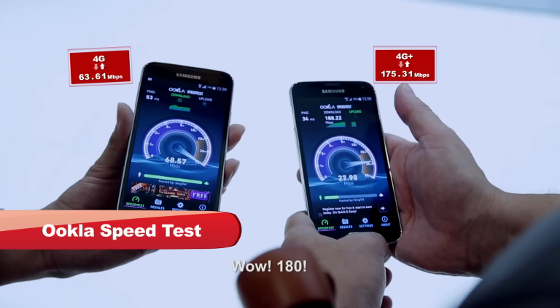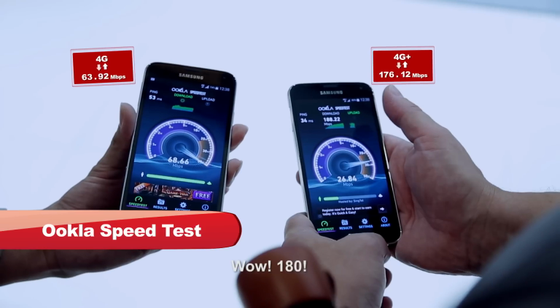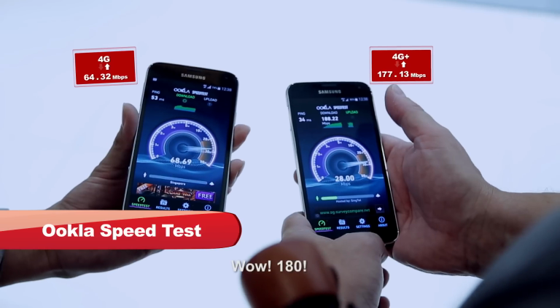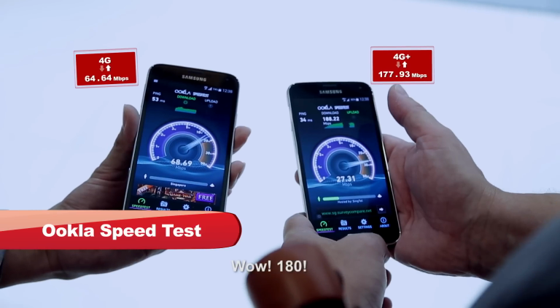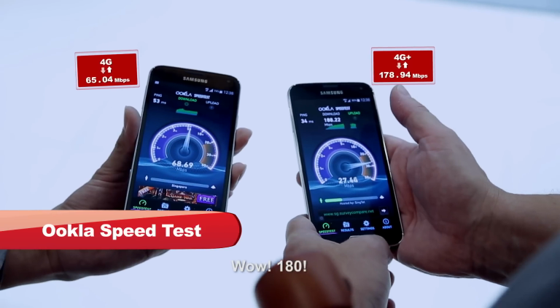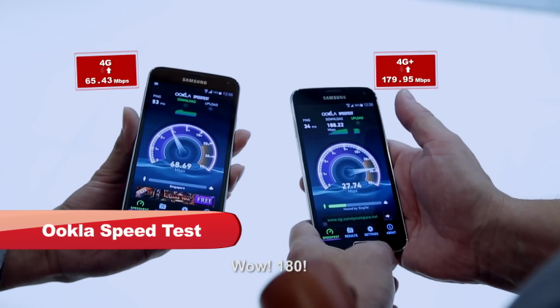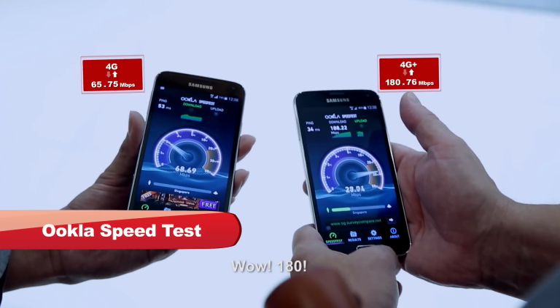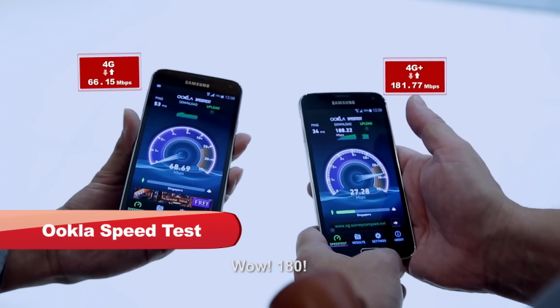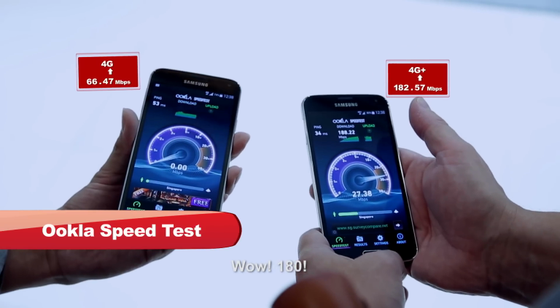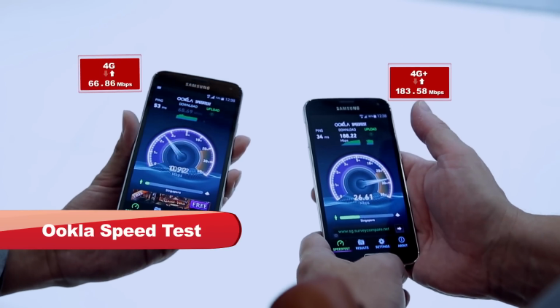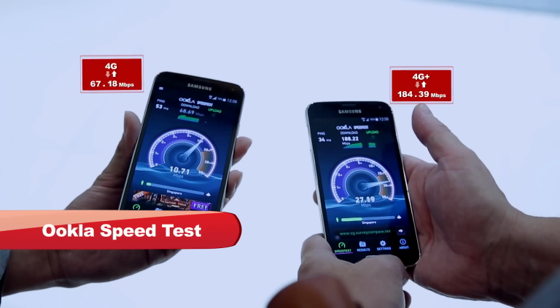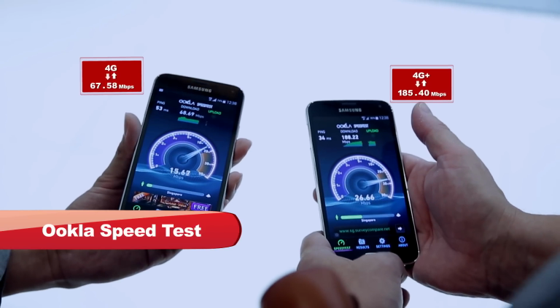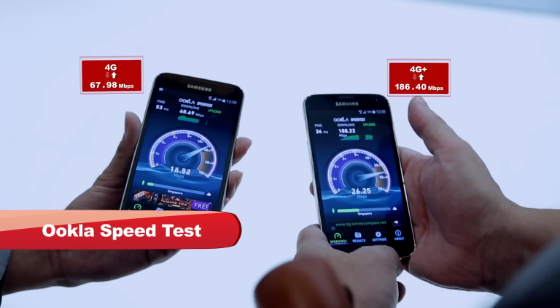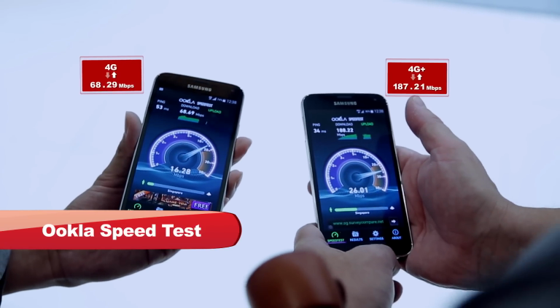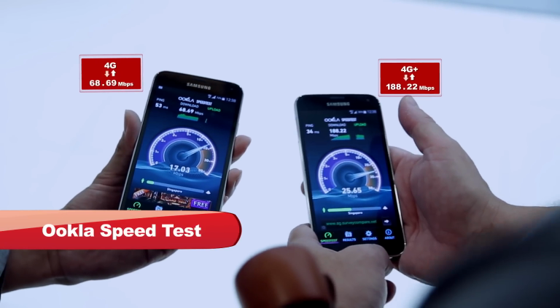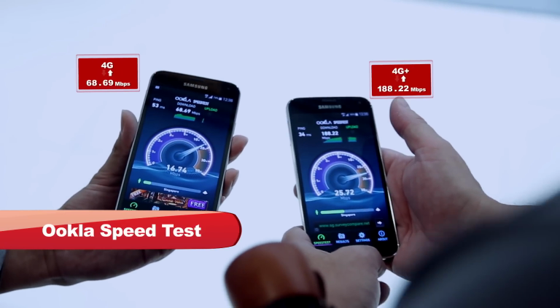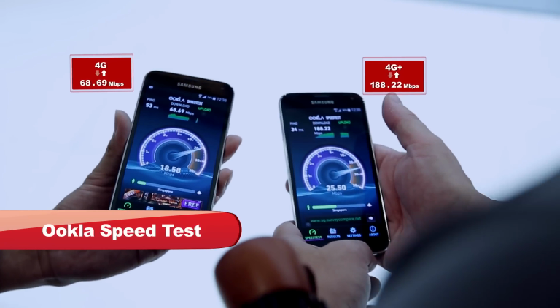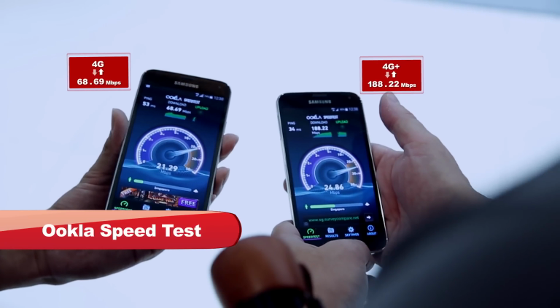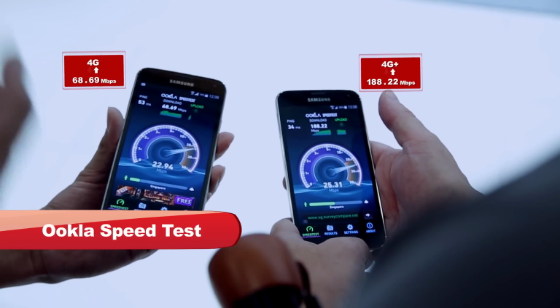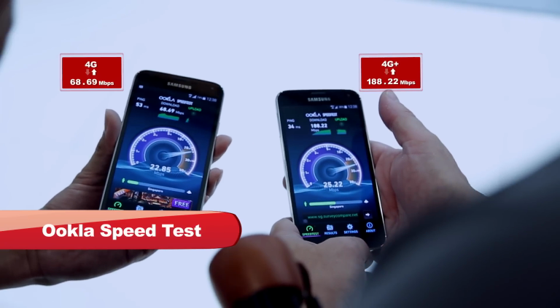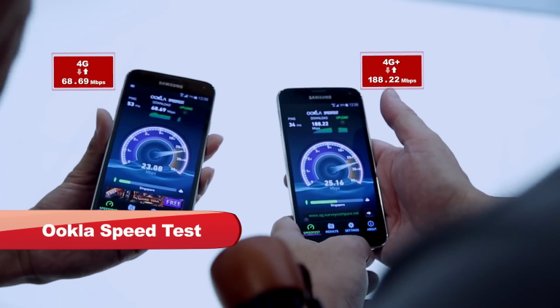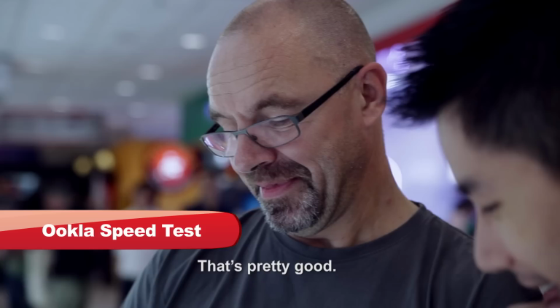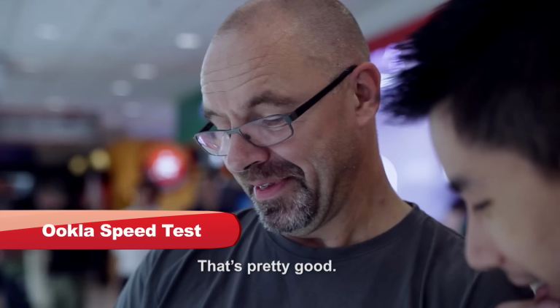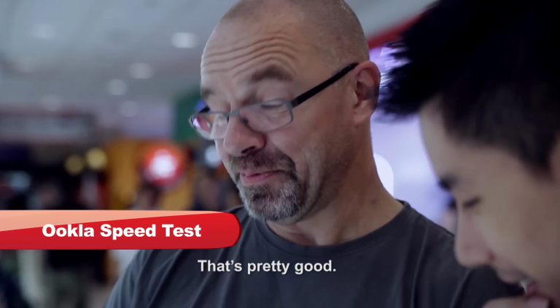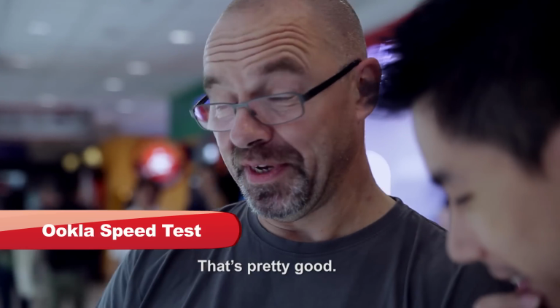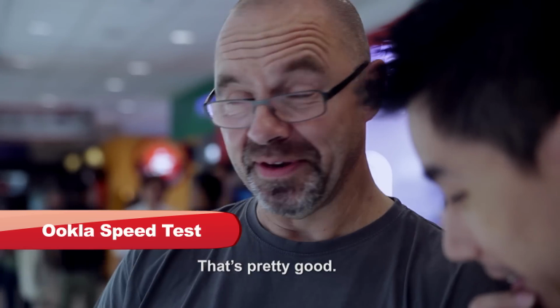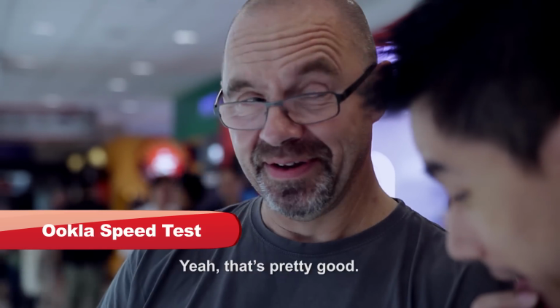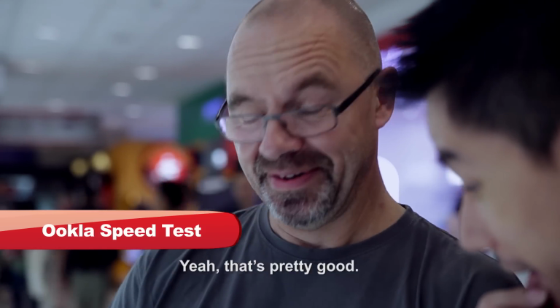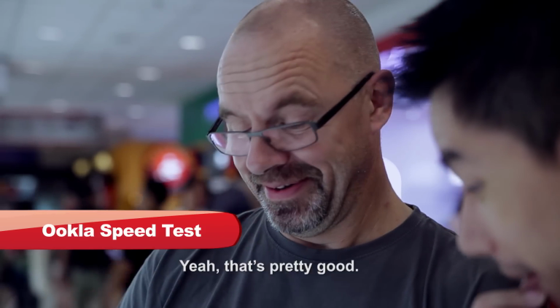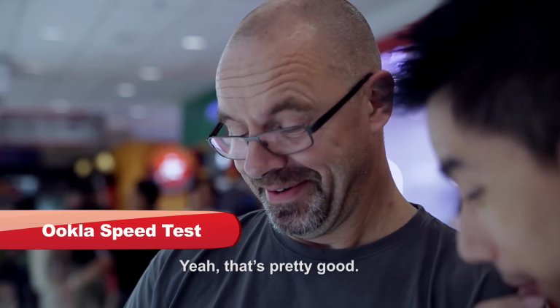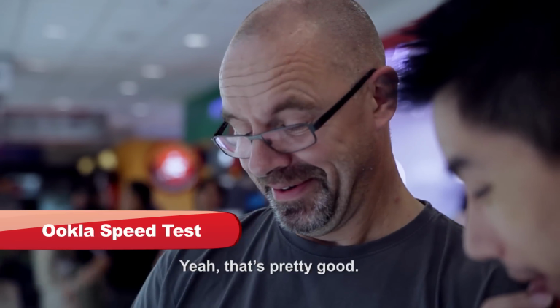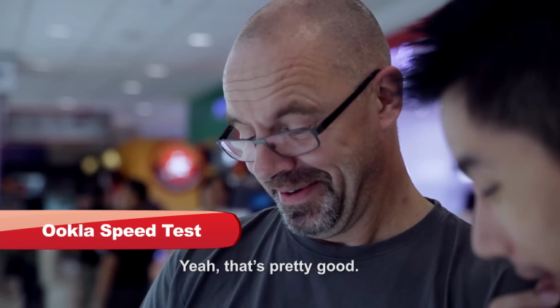Wow, 180 Mbps. That's pretty good. Yeah, that's pretty good.